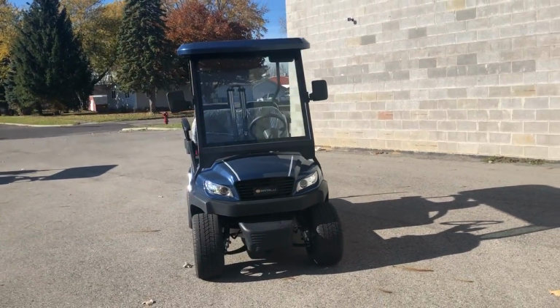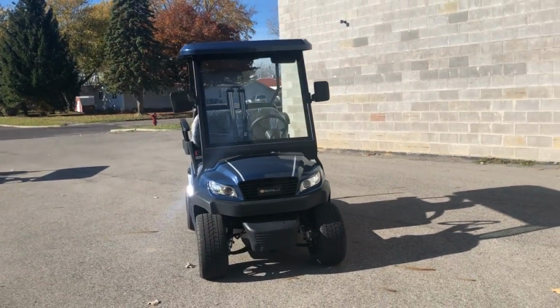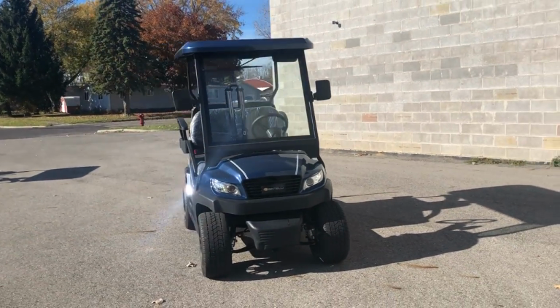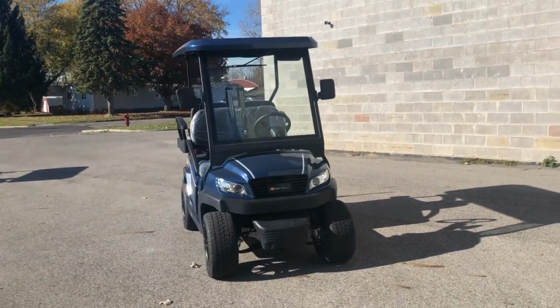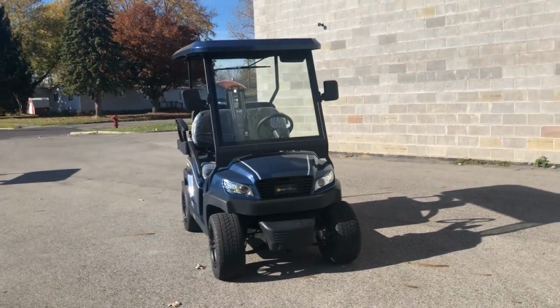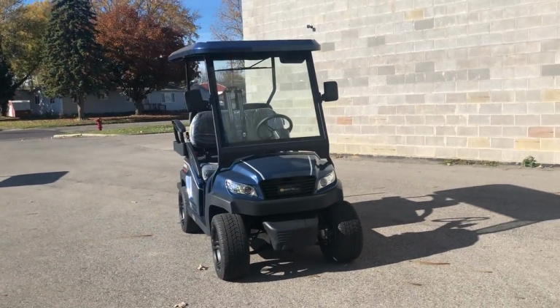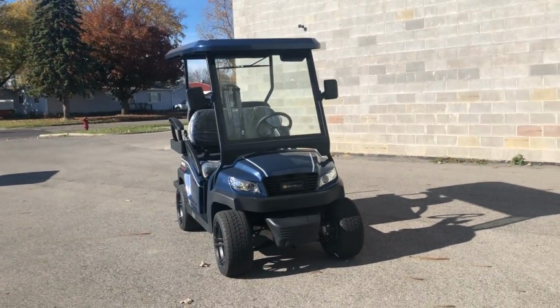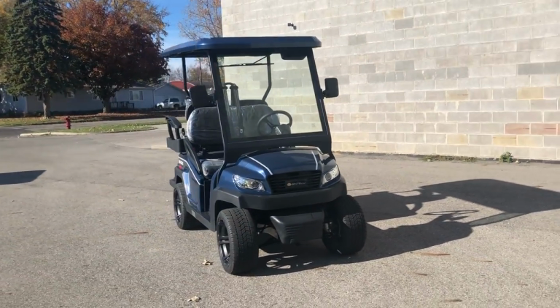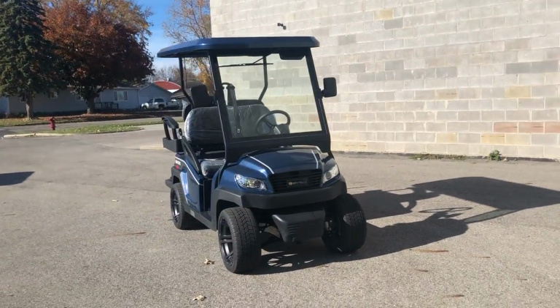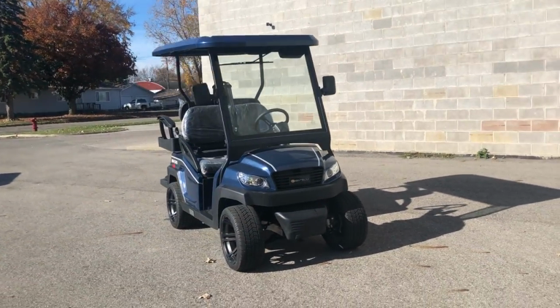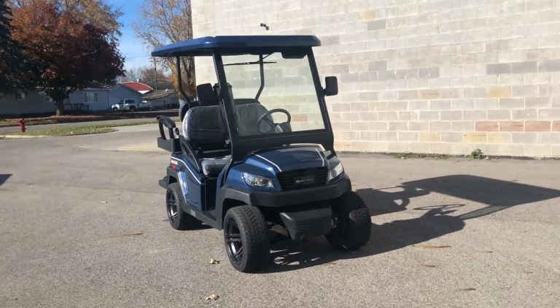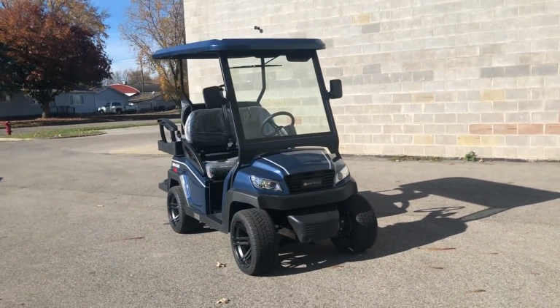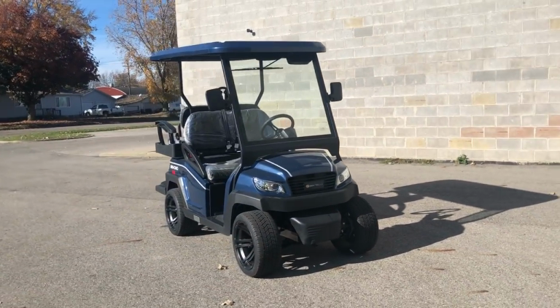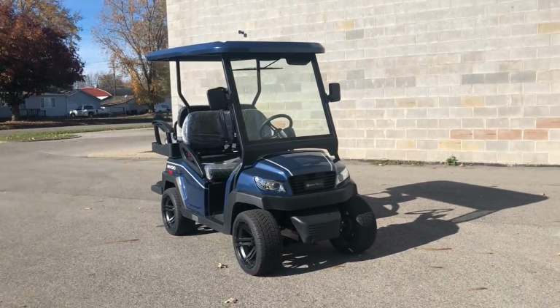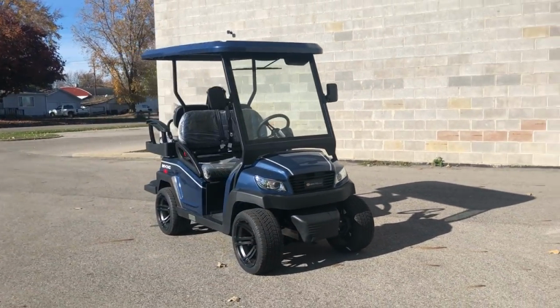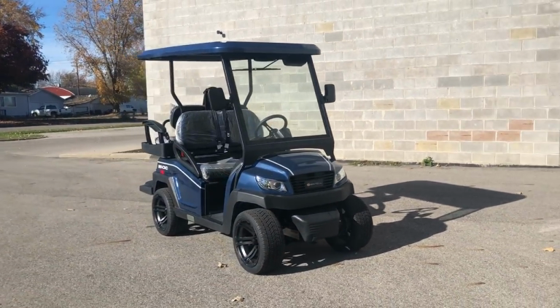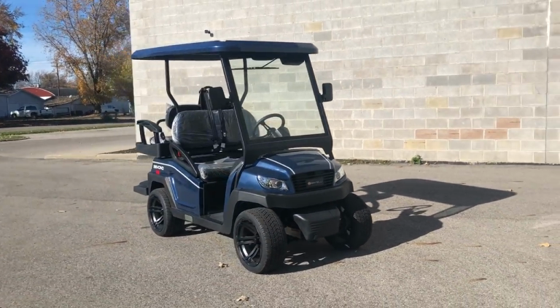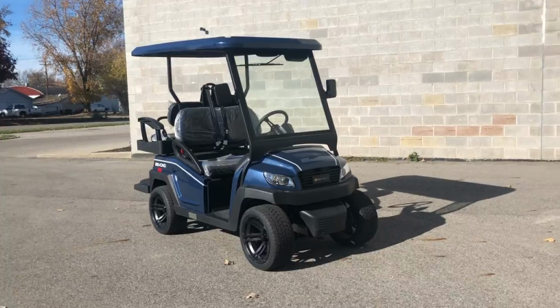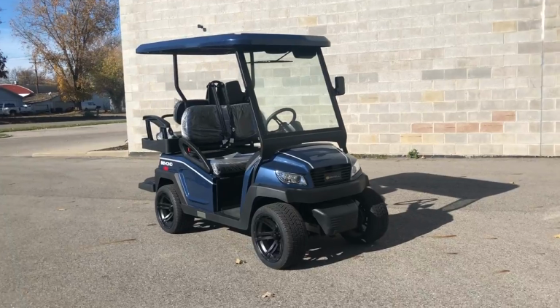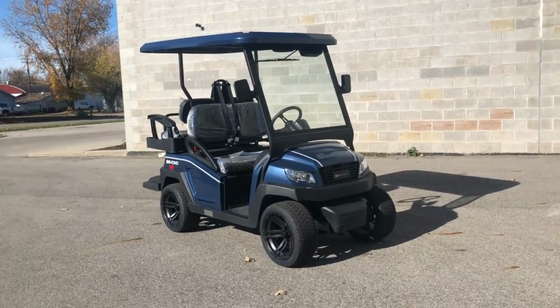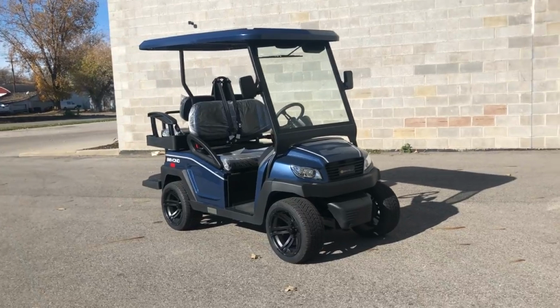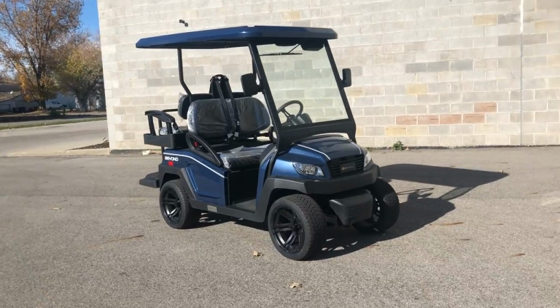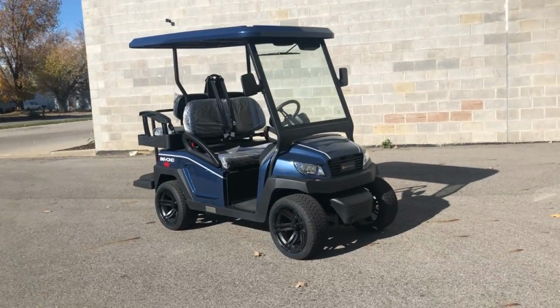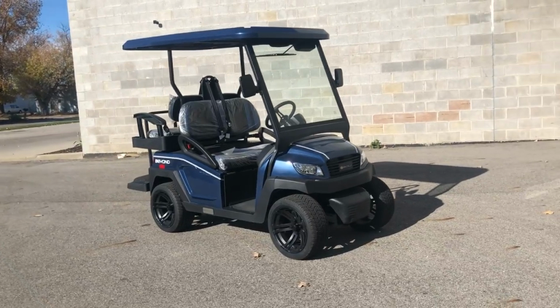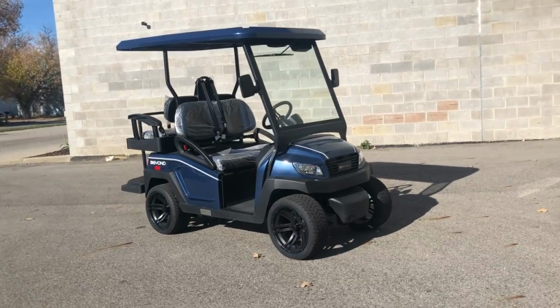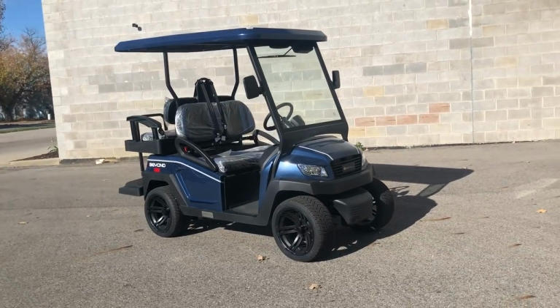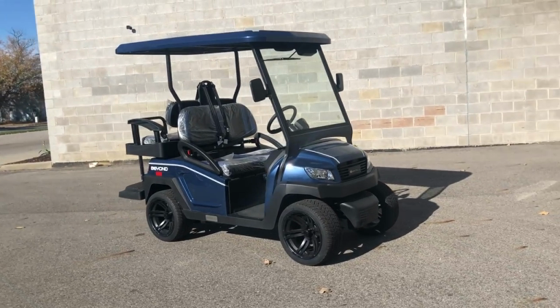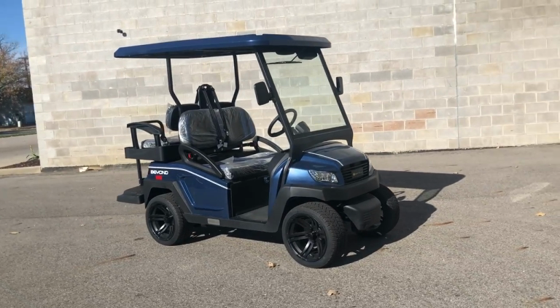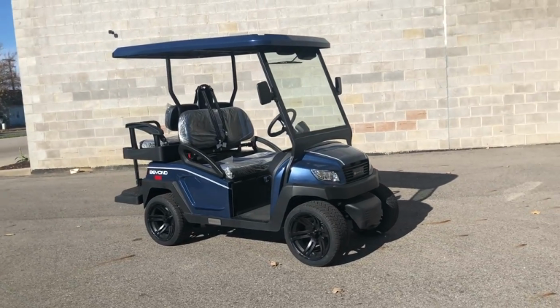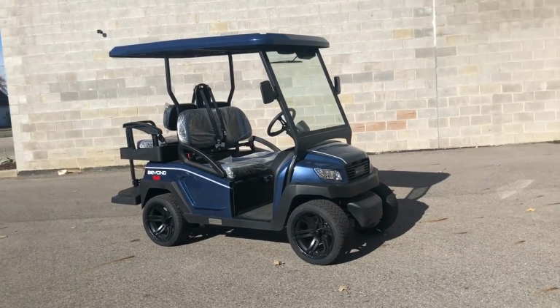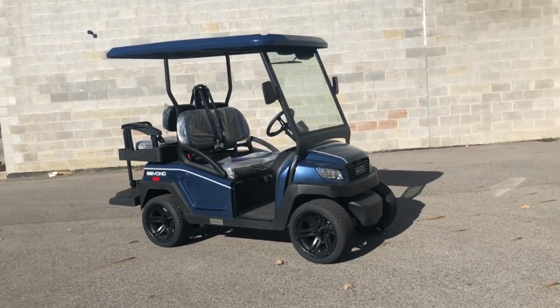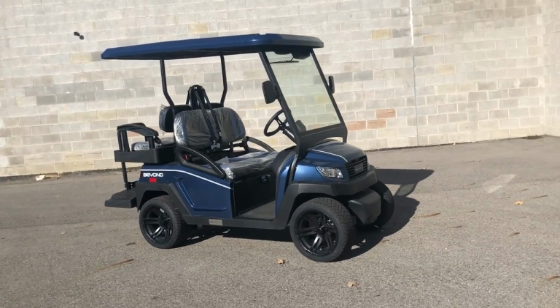You can own it guys starting at $149 a month. Give us a call at 810-648-9500.